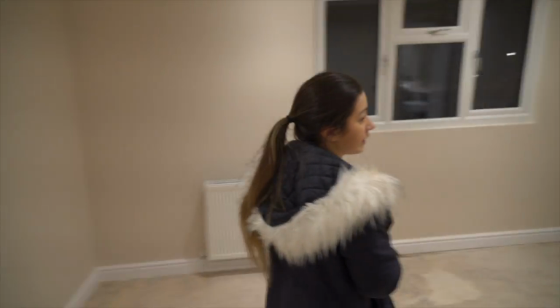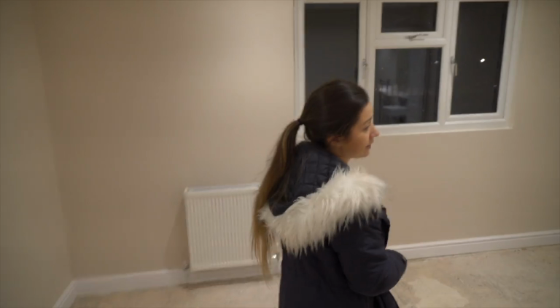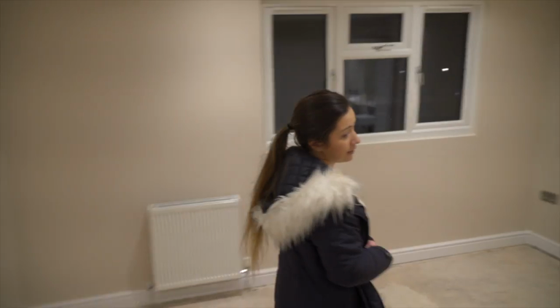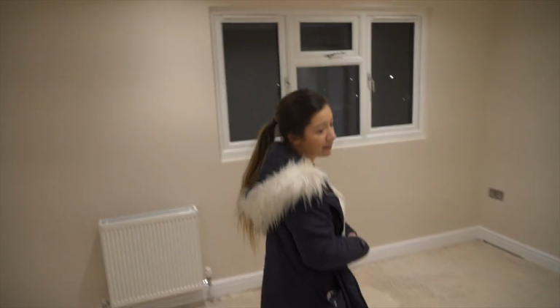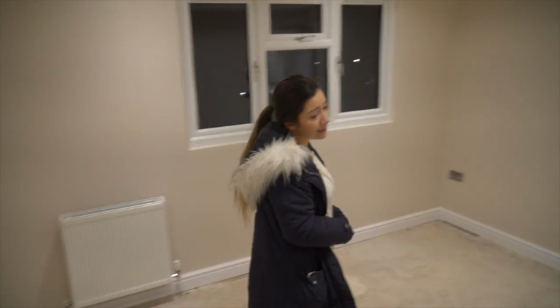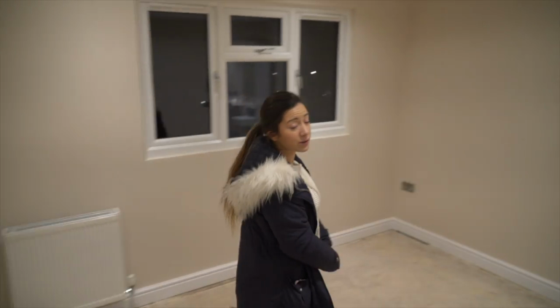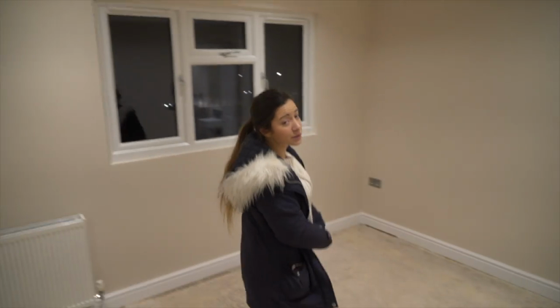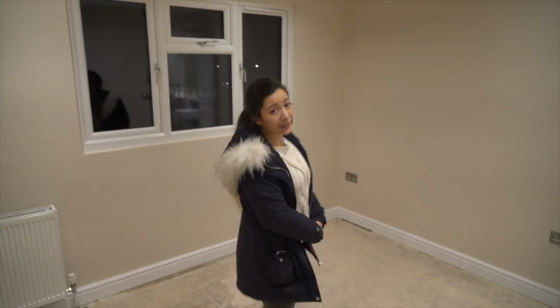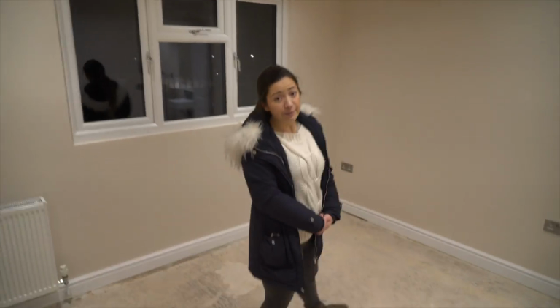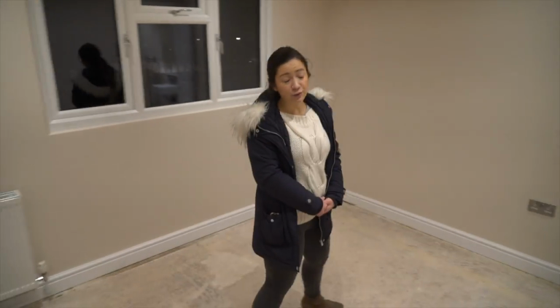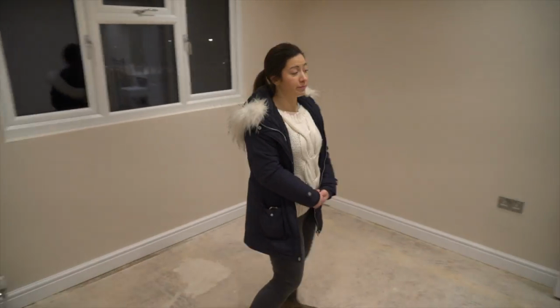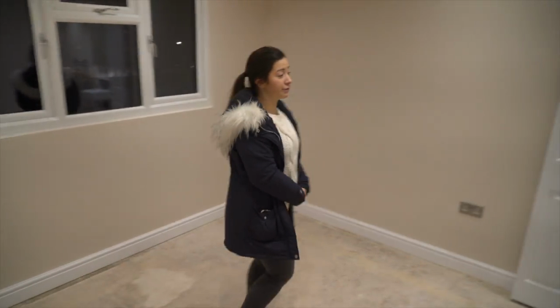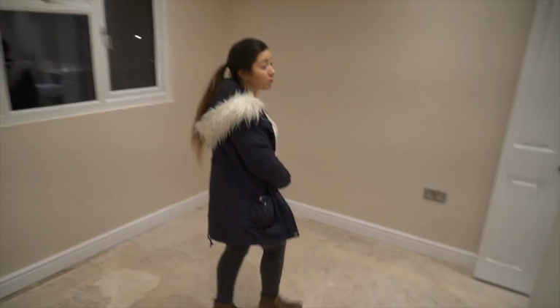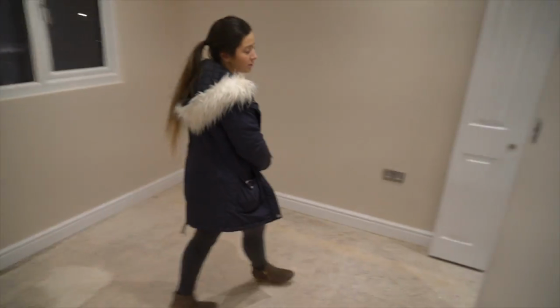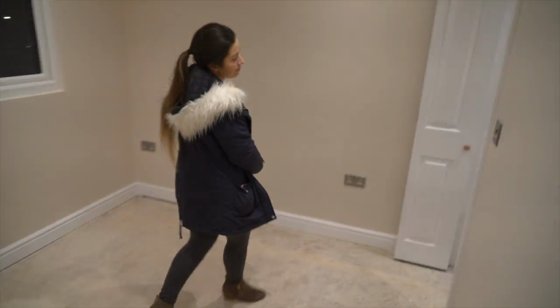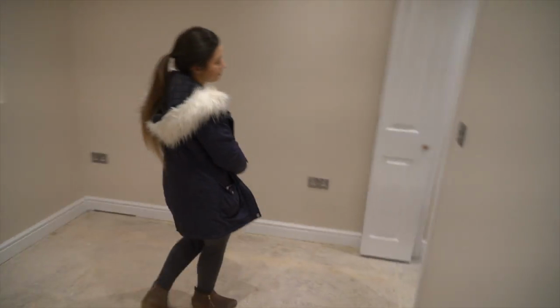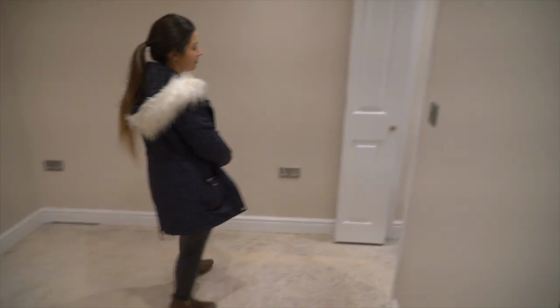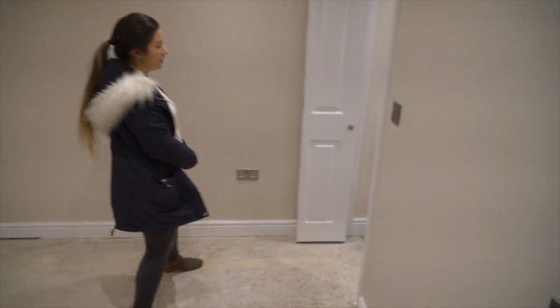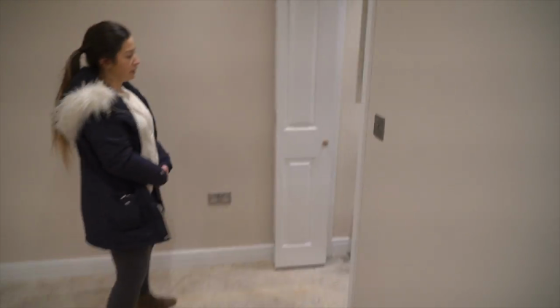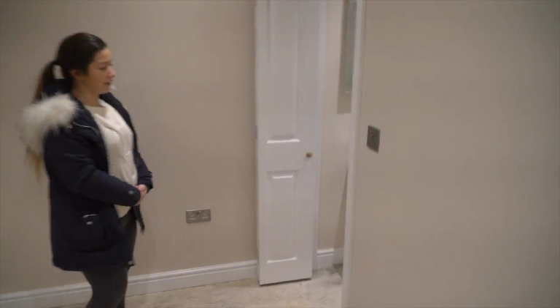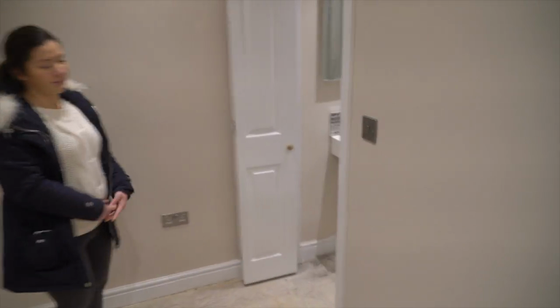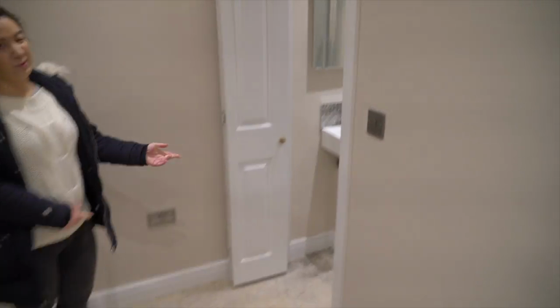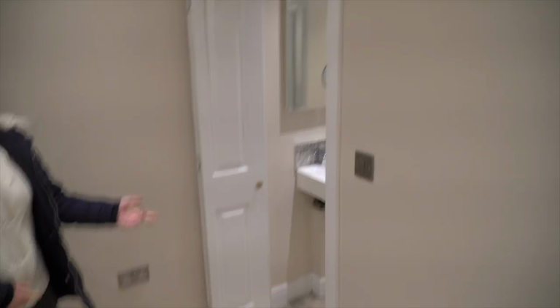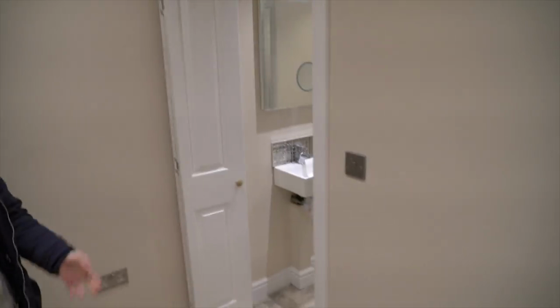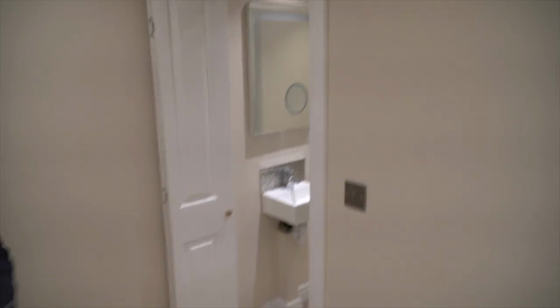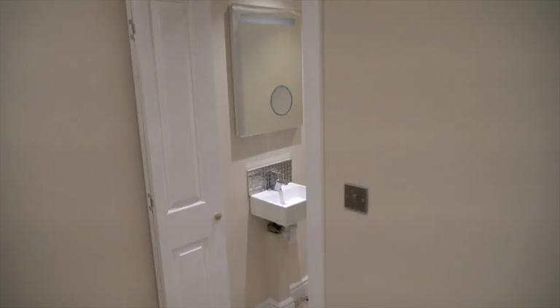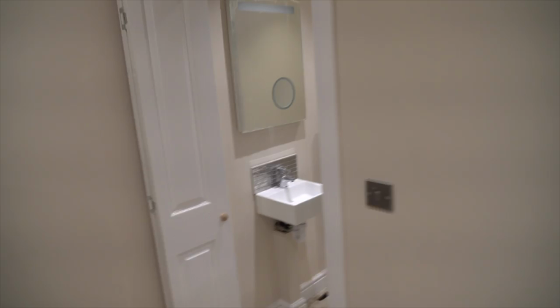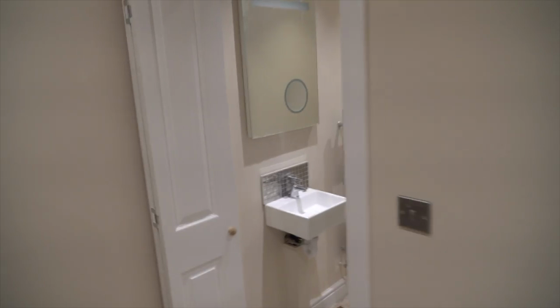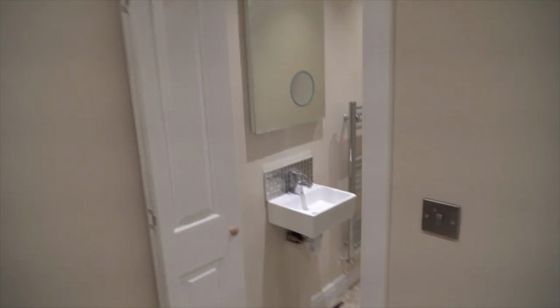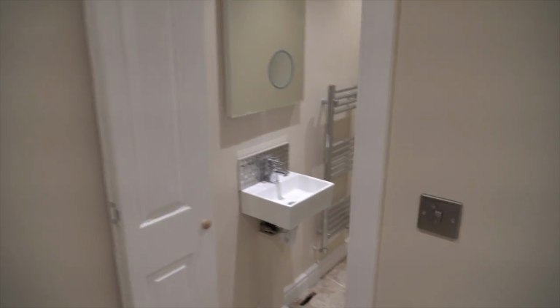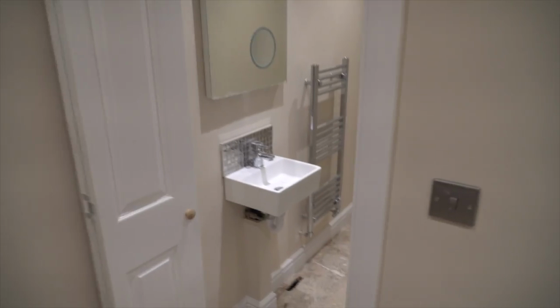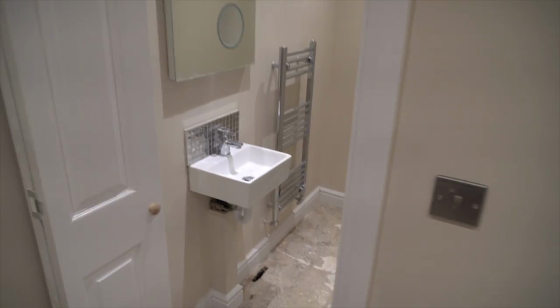And this is the full en-suite bedroom. Same thing with the toilet — that hasn't been put on just yet.